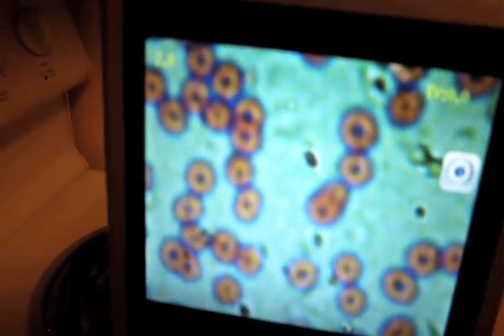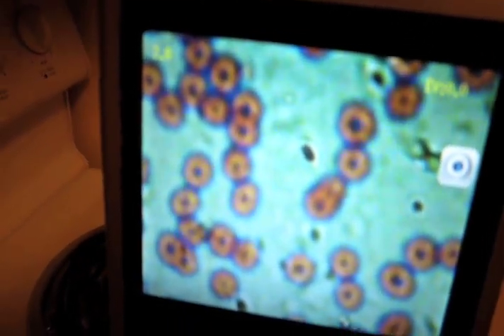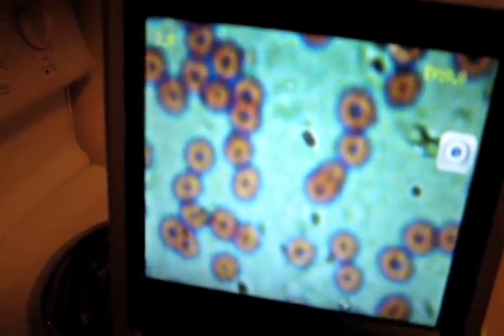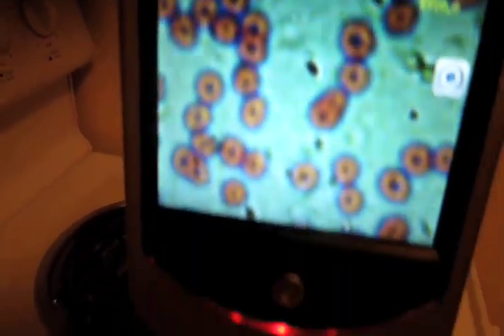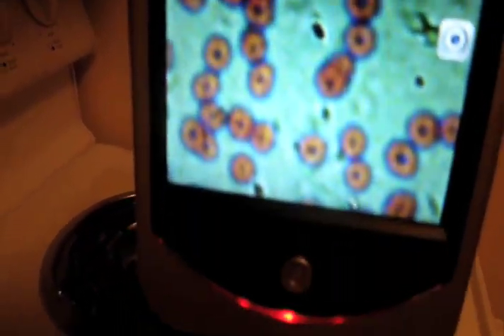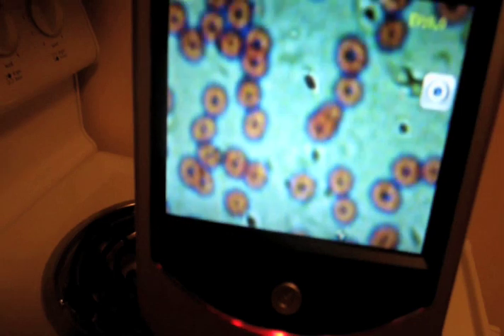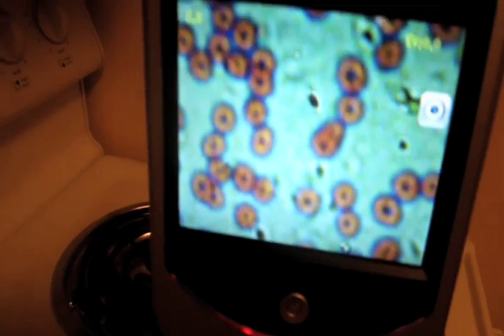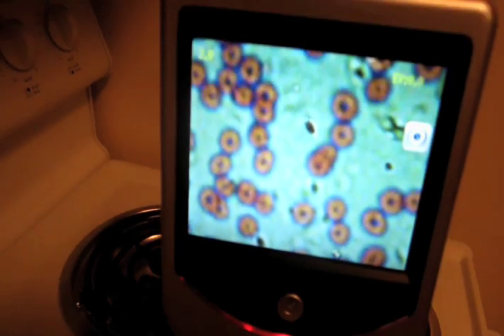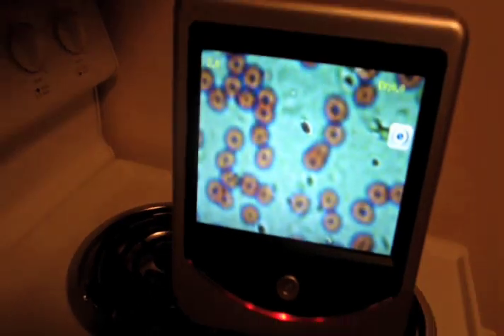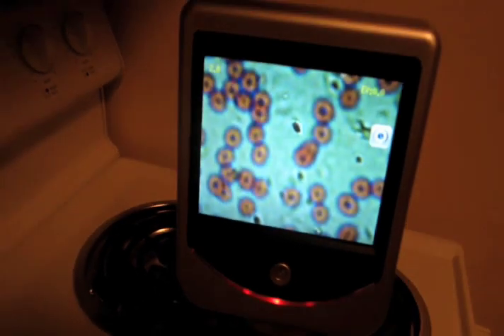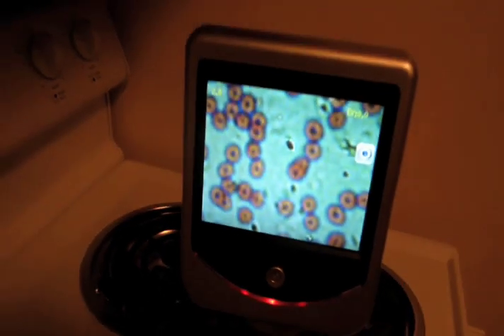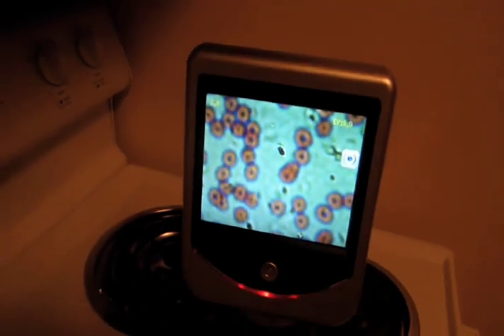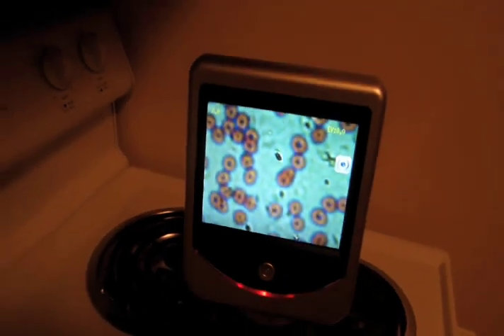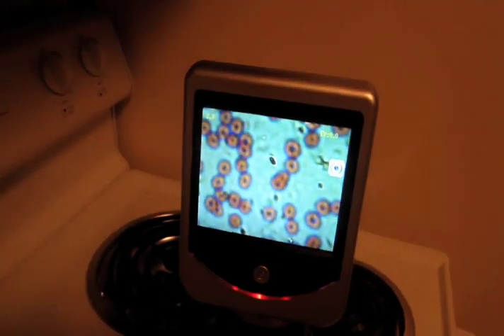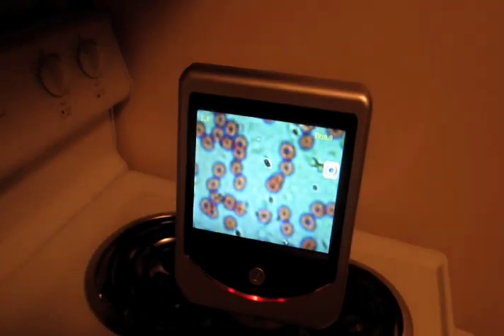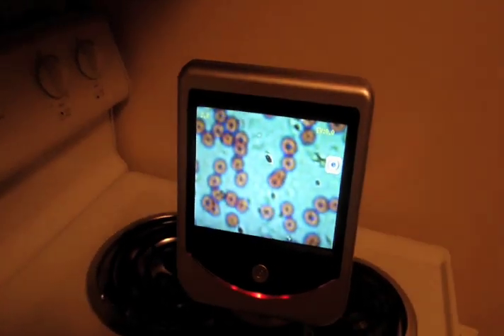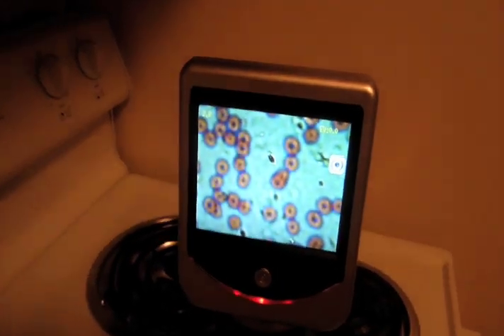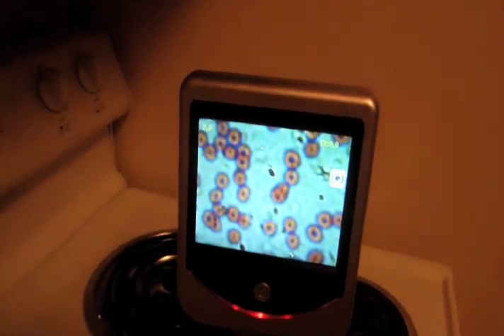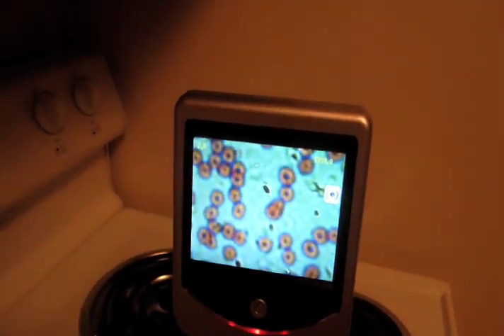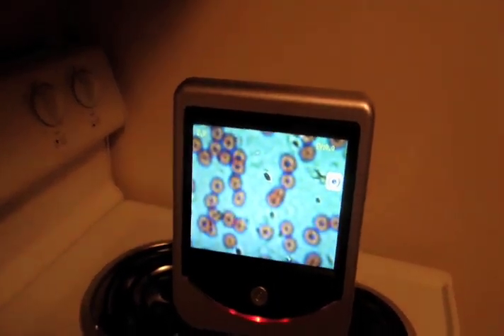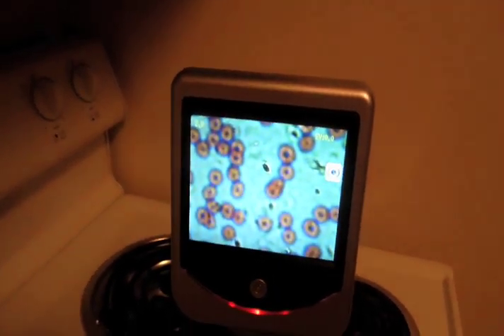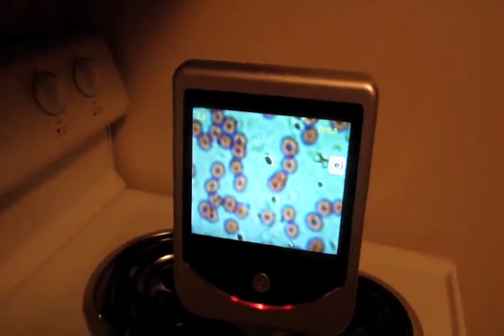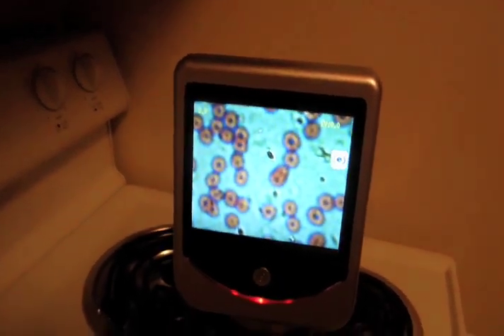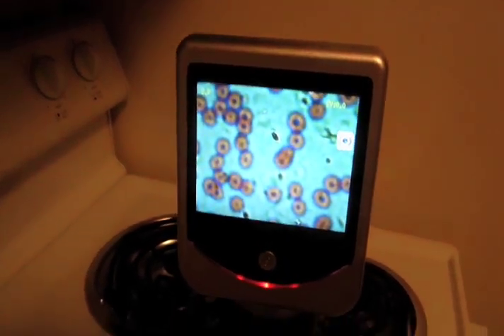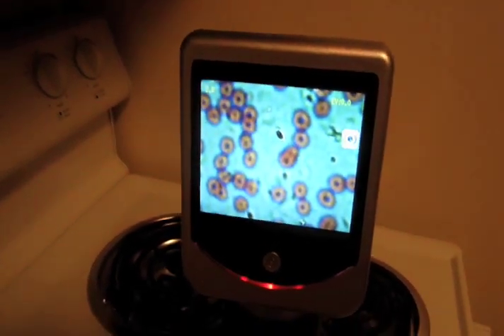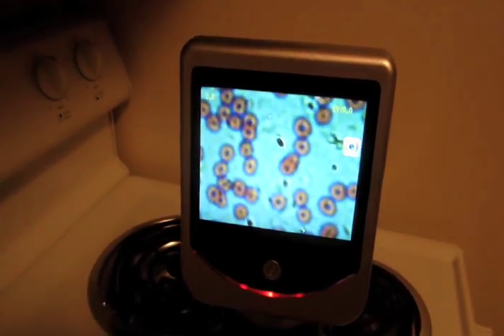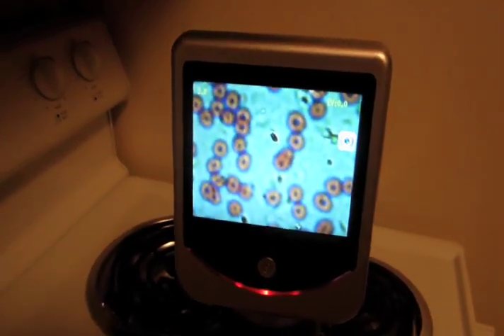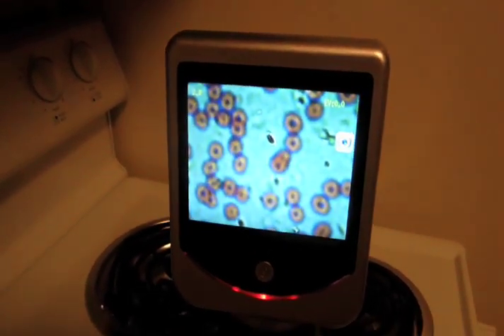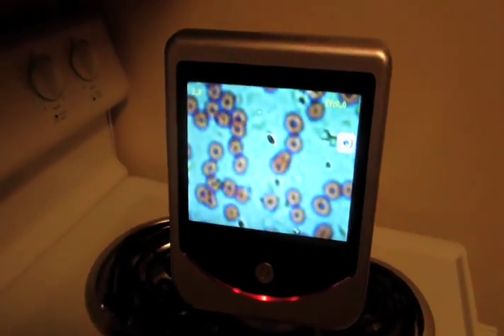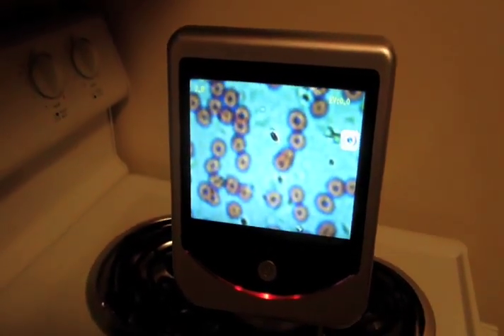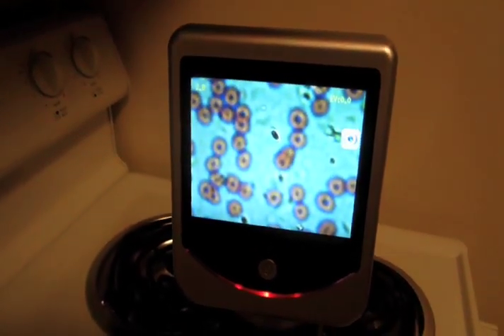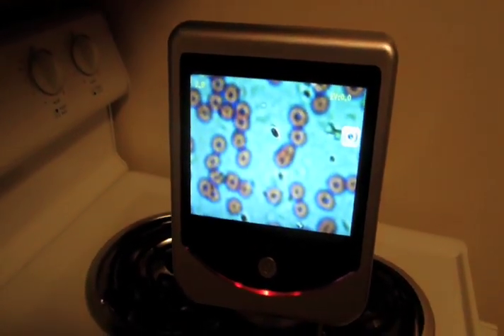Very nice. I classify this more of a beginner's scope, but it's a lot of fun with a digital screen. Thank you.